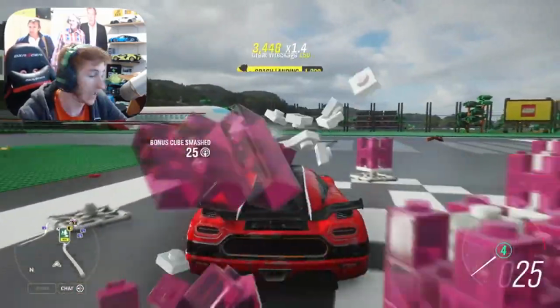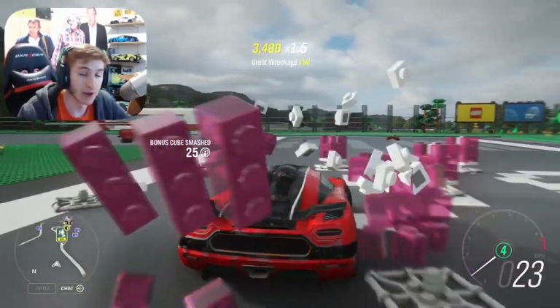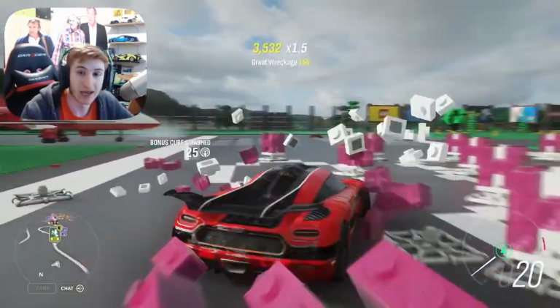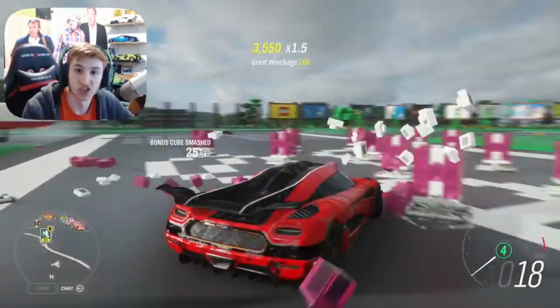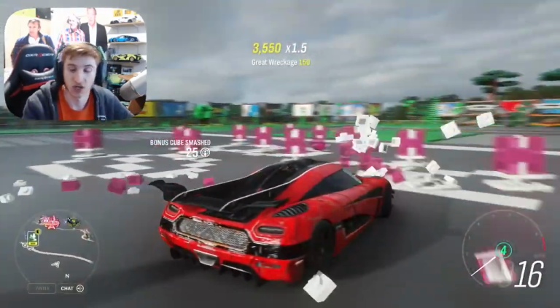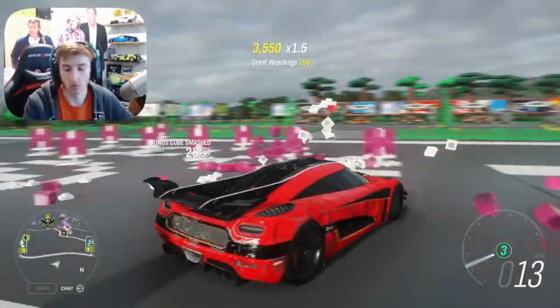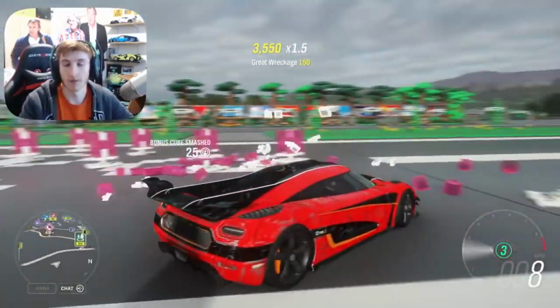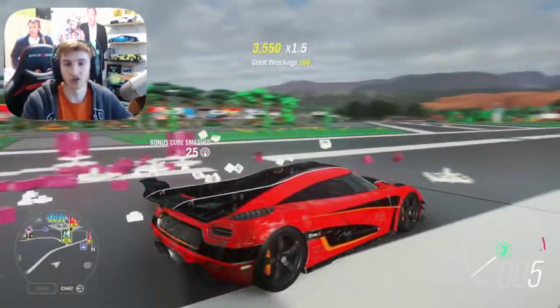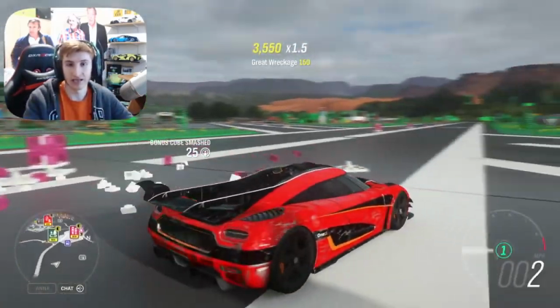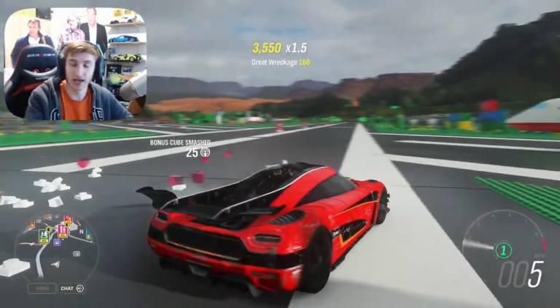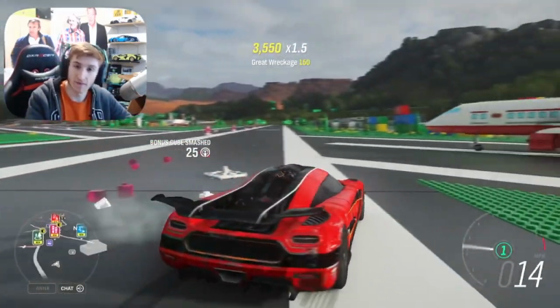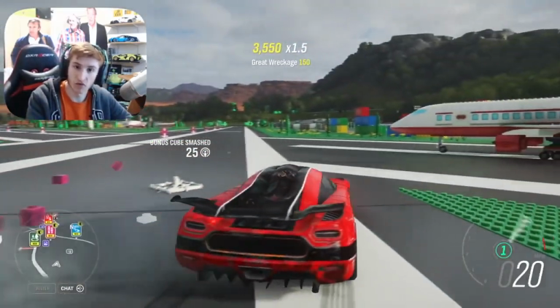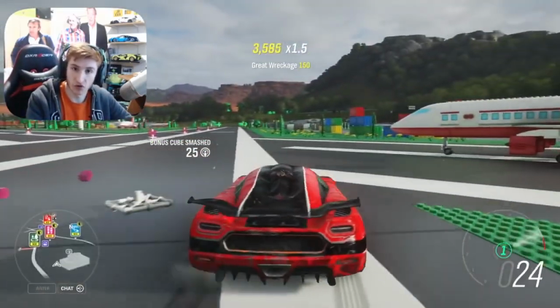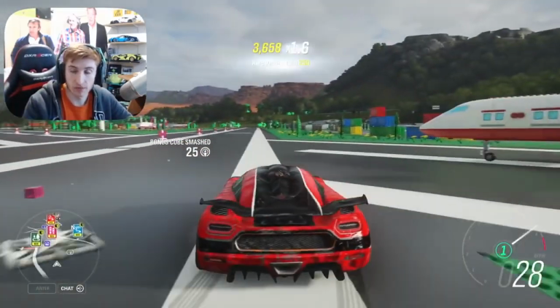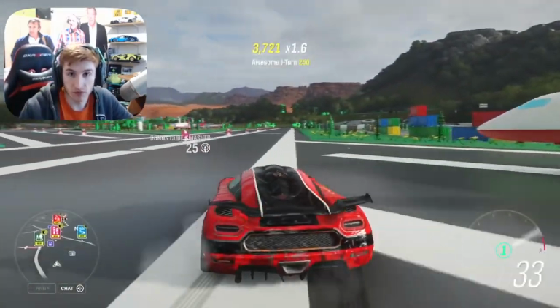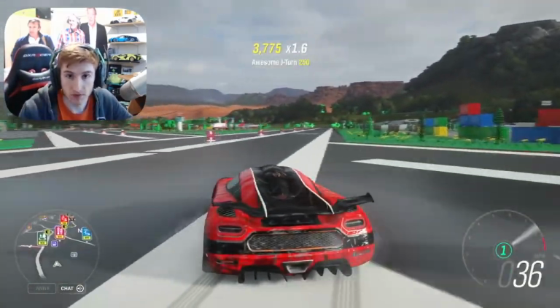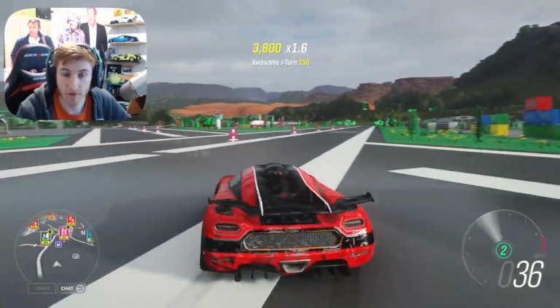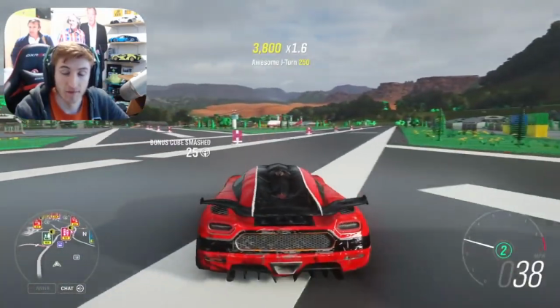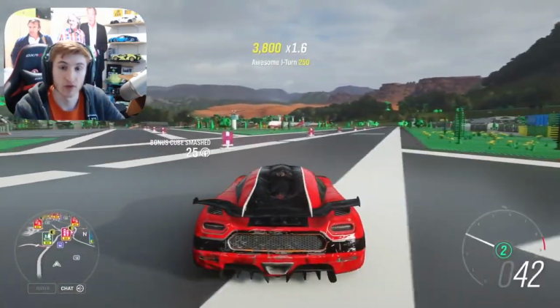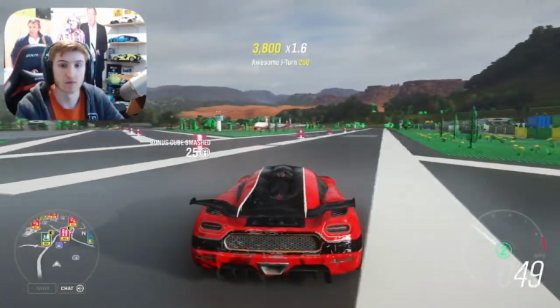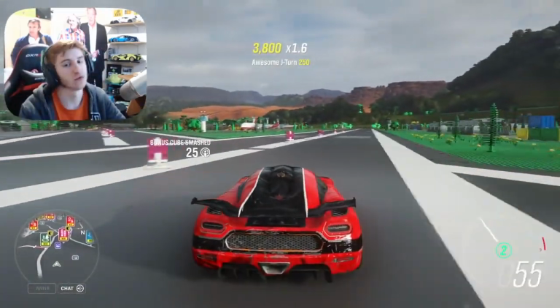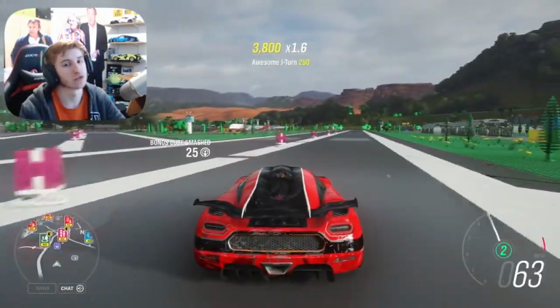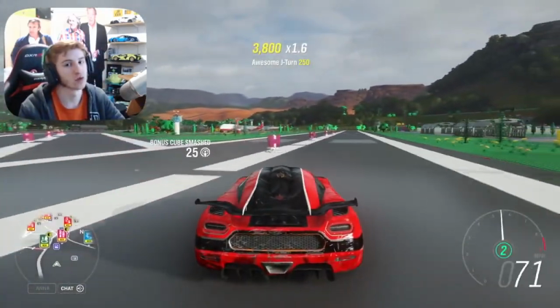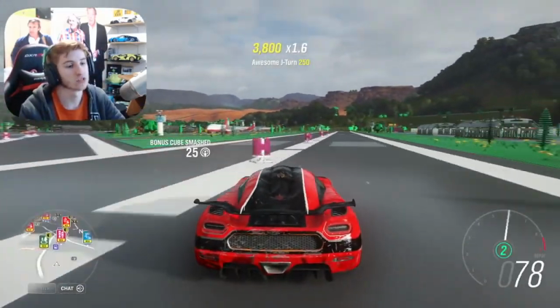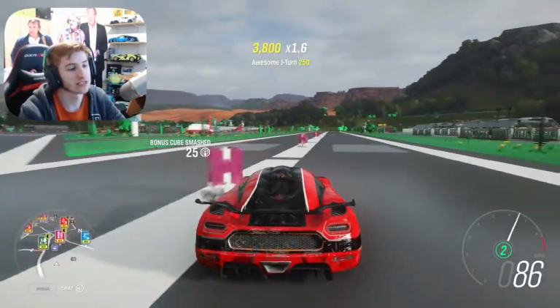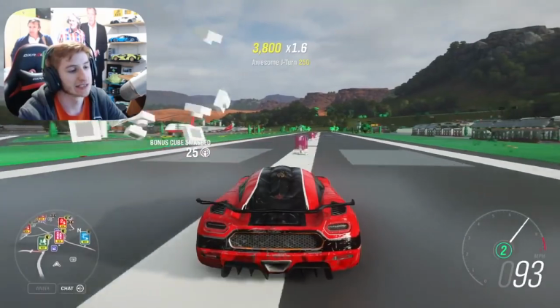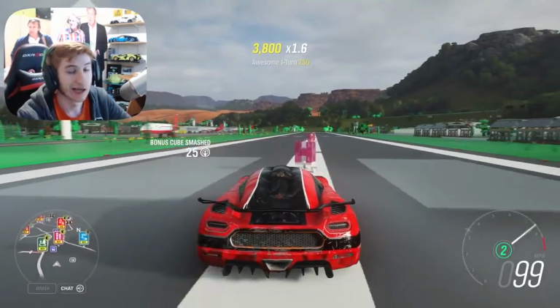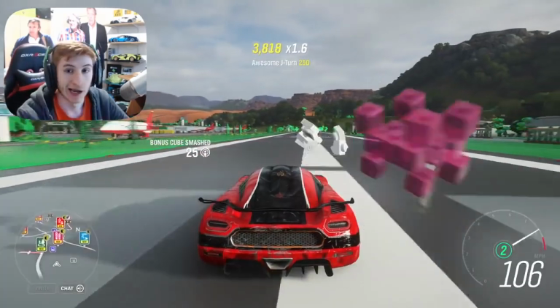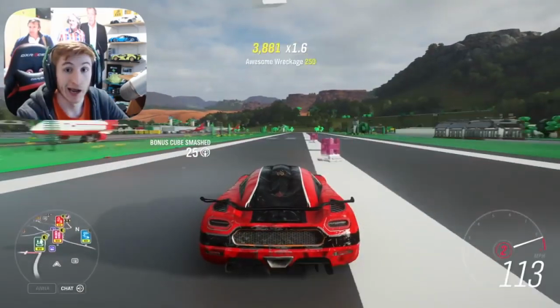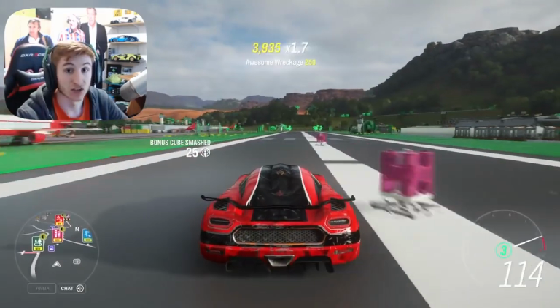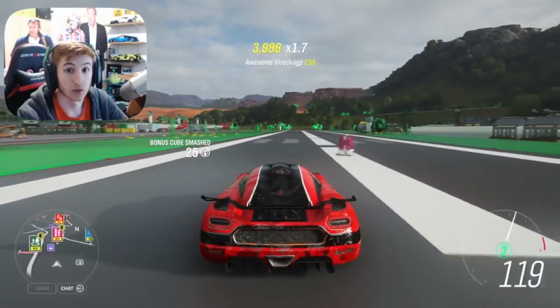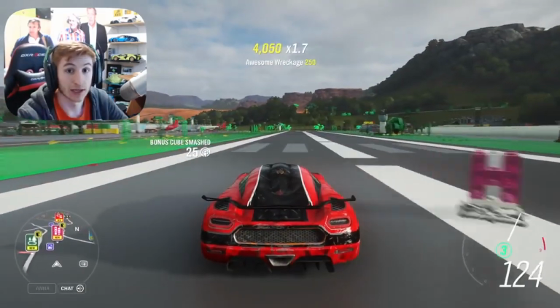Anyway, ladies and gentlemen, make sure to leave a like if you've enjoyed. Subscribe for more Forza Horizon content, and I'll see you all later.